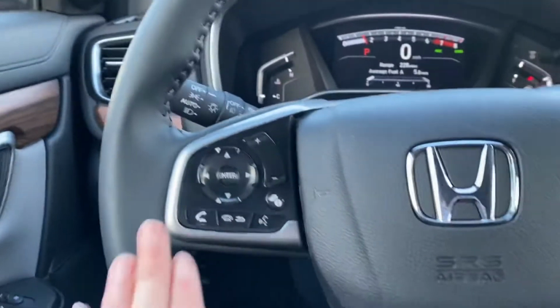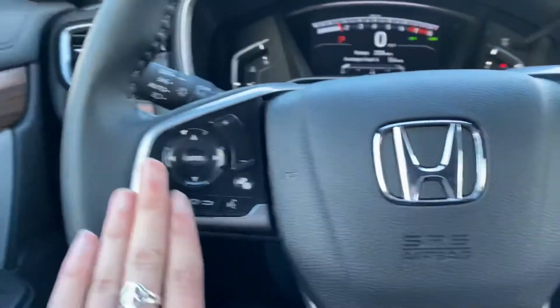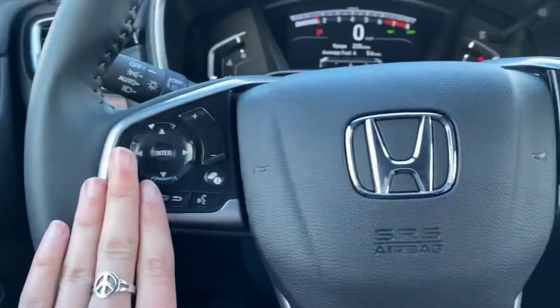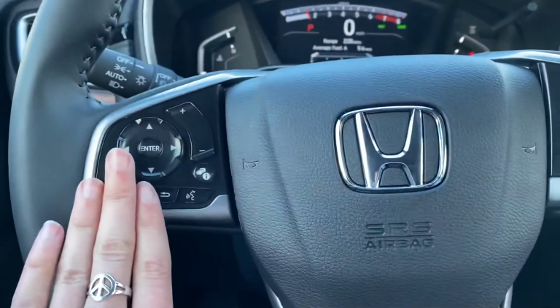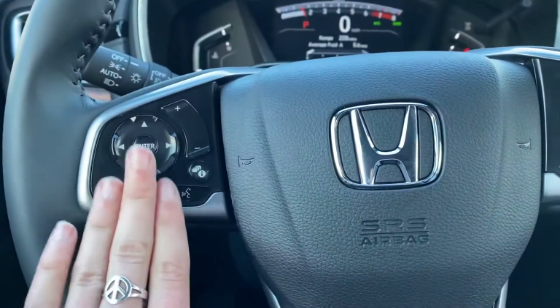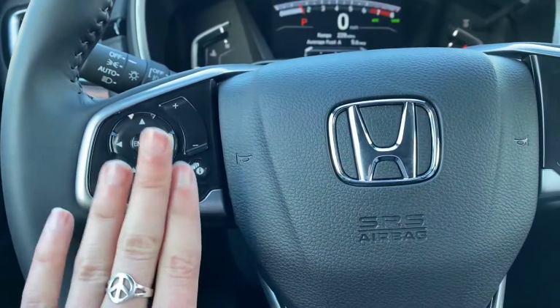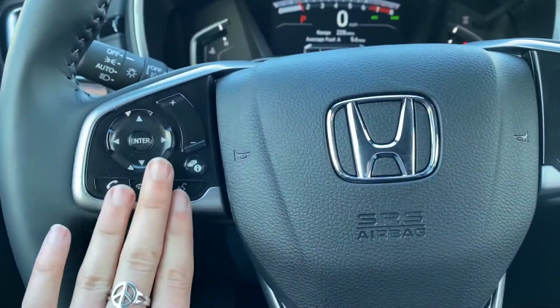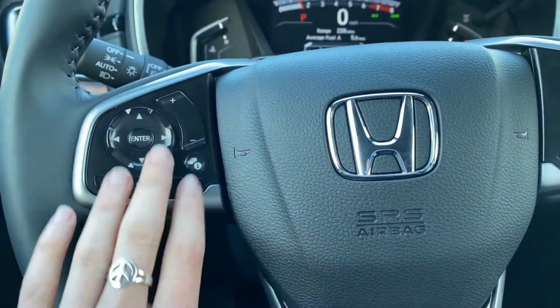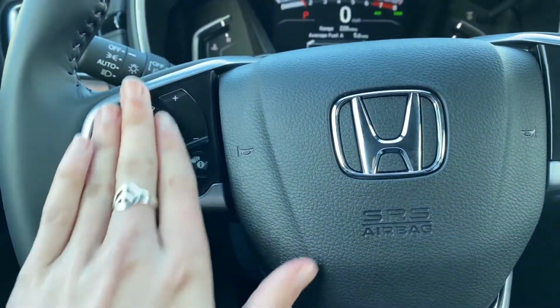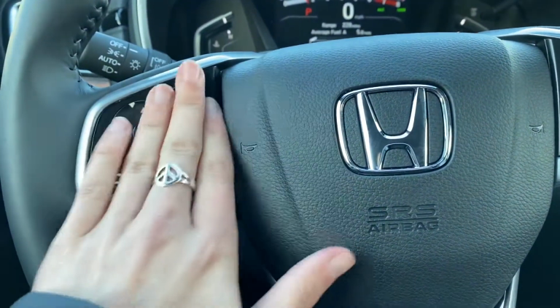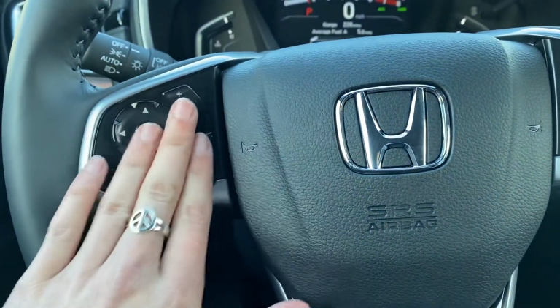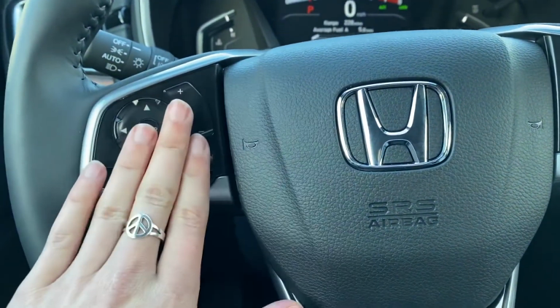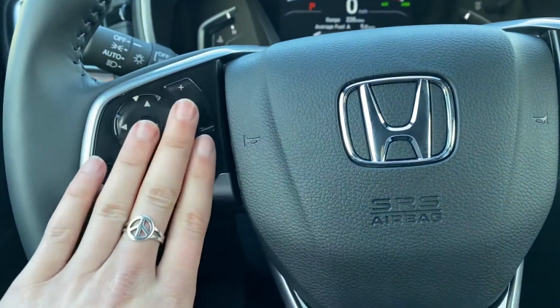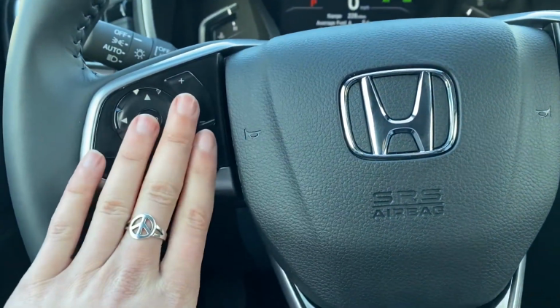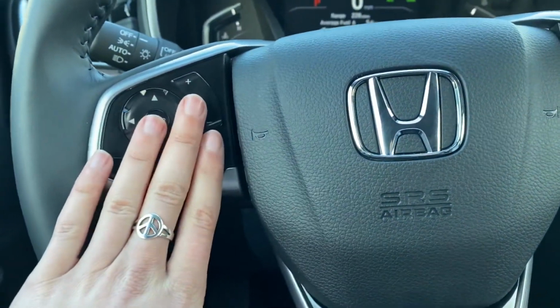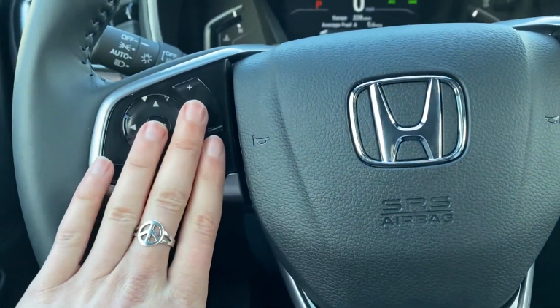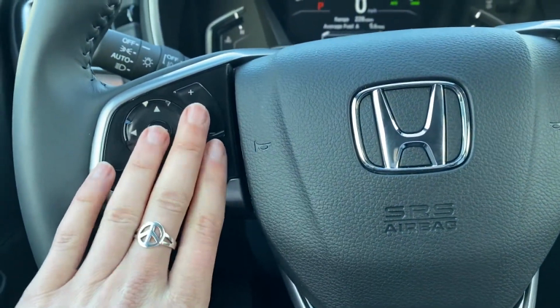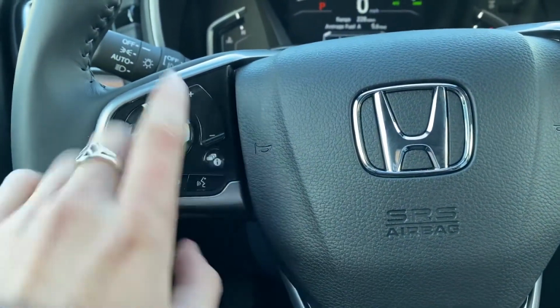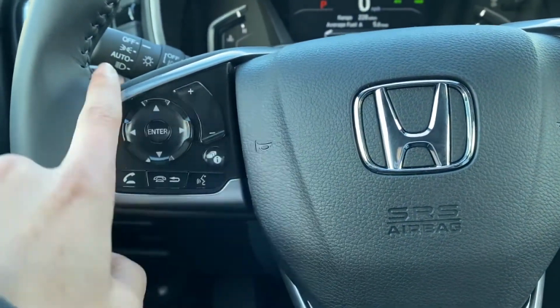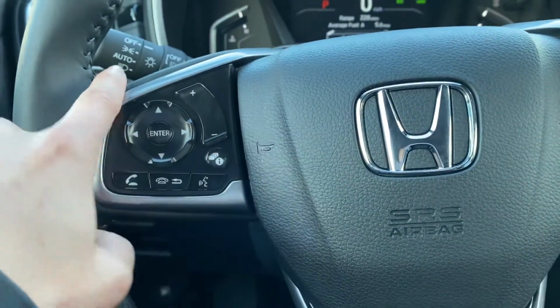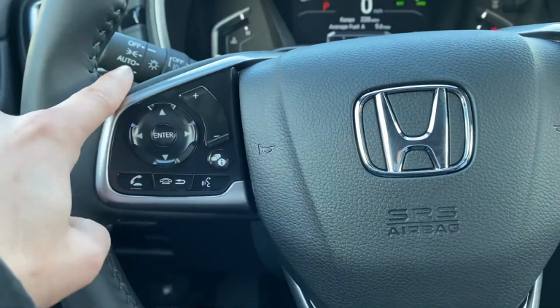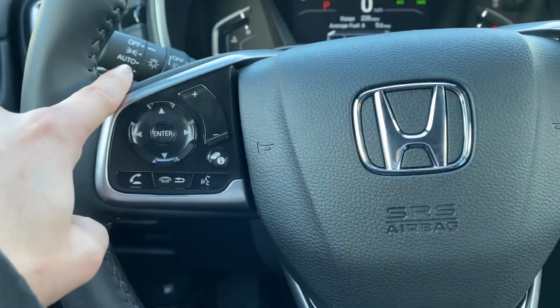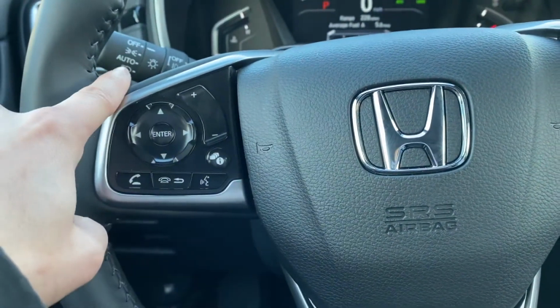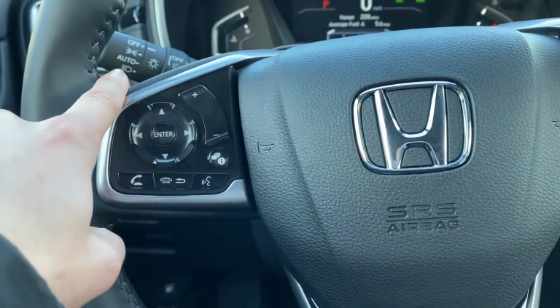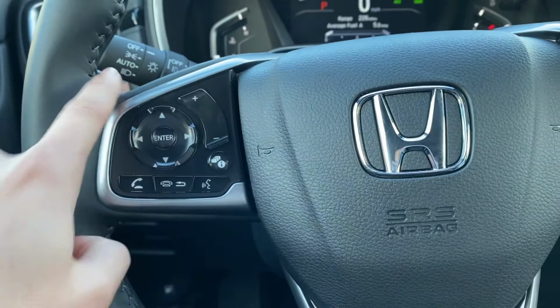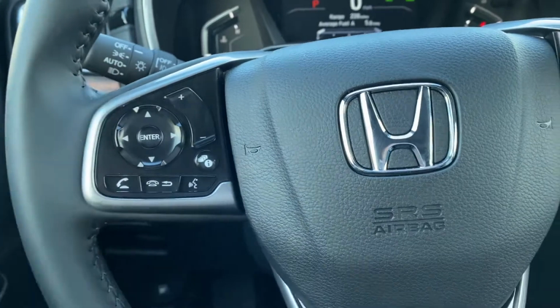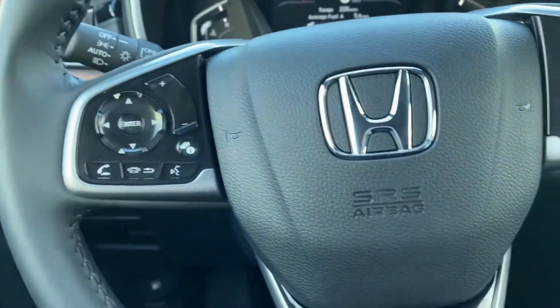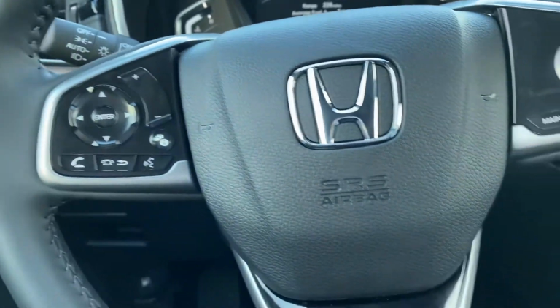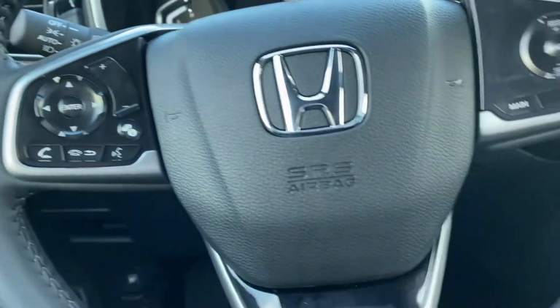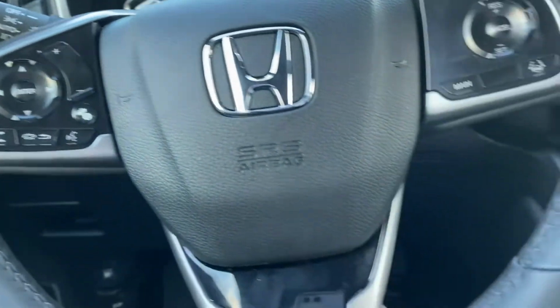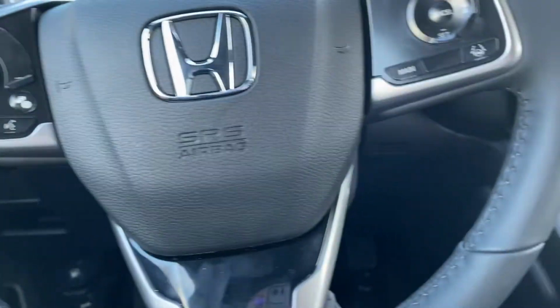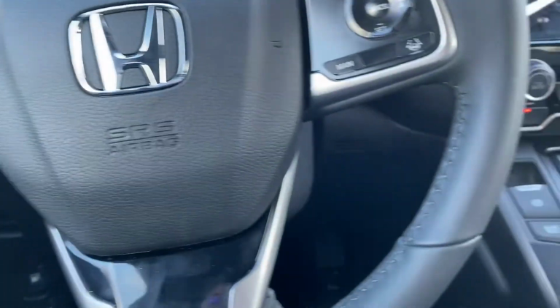All your Bluetooth and radio controls right here on the steering wheel. Automatic headlights — that's high beams and low beams.